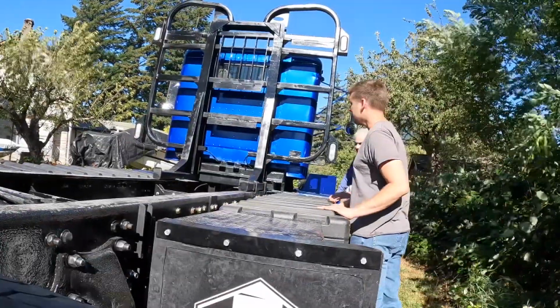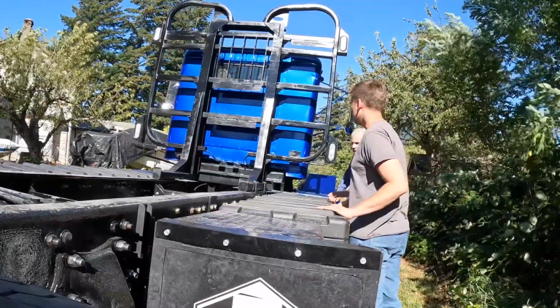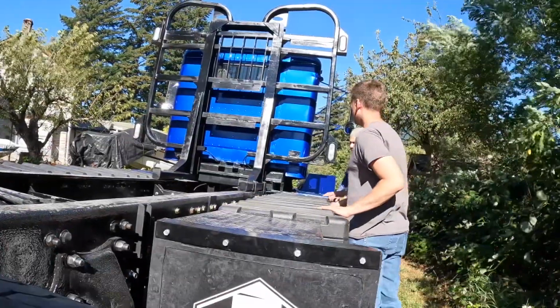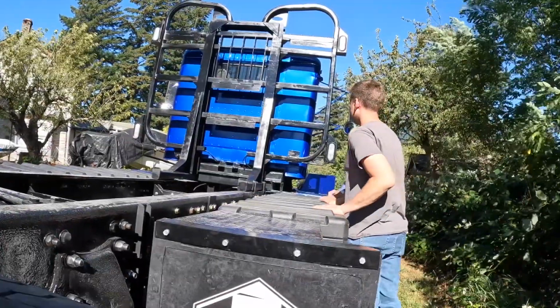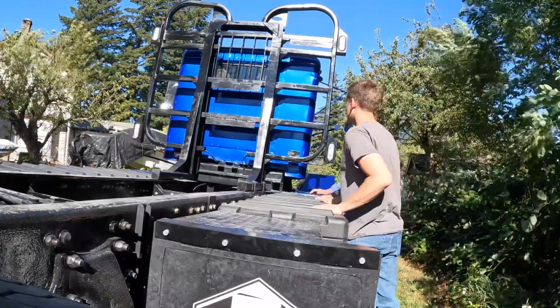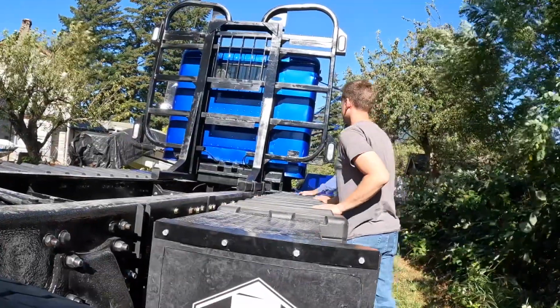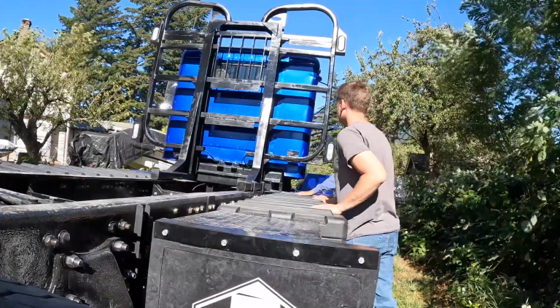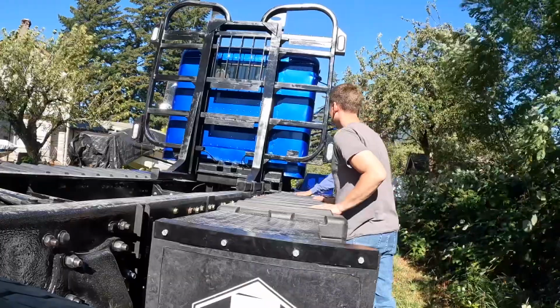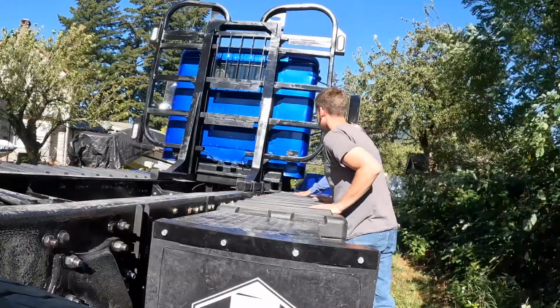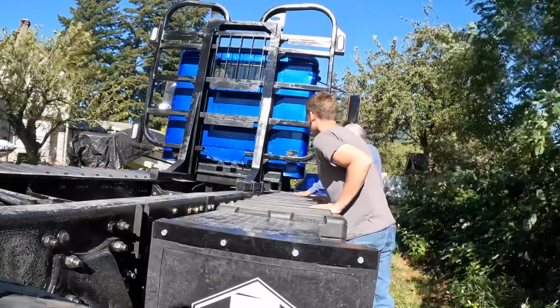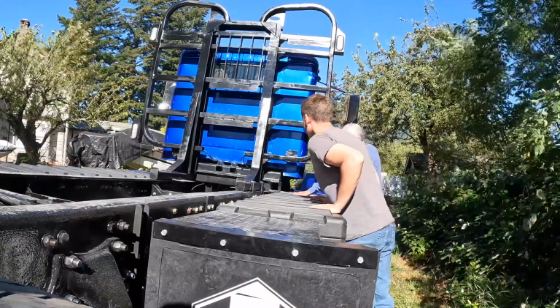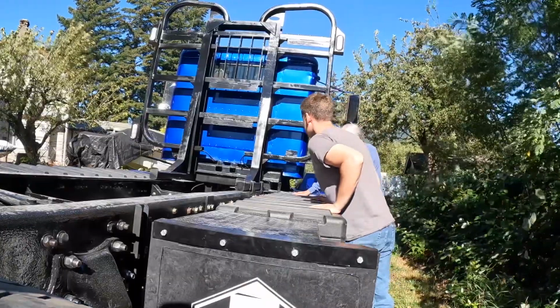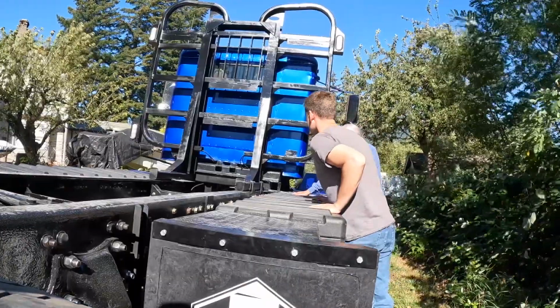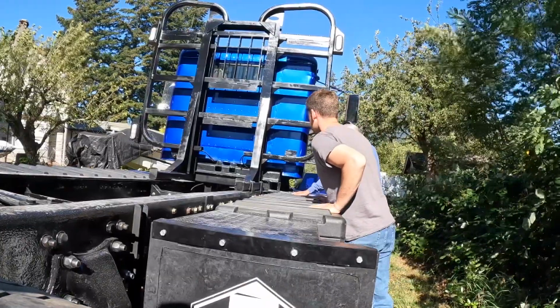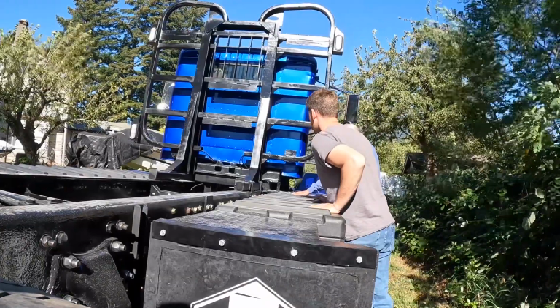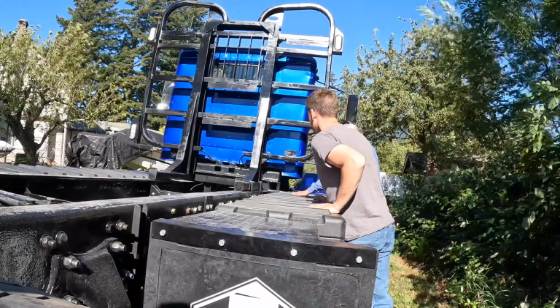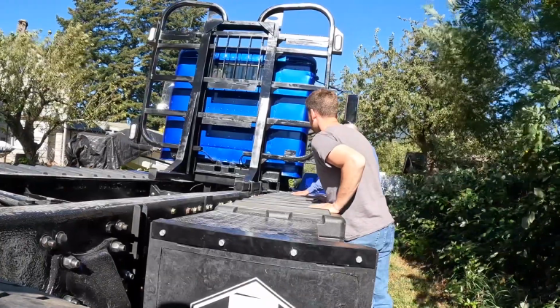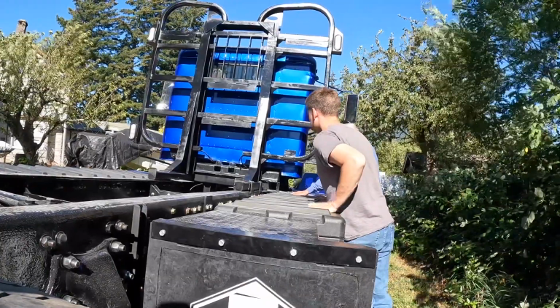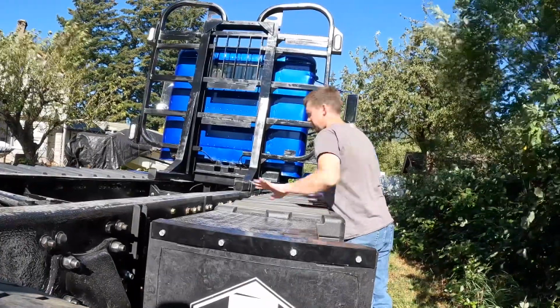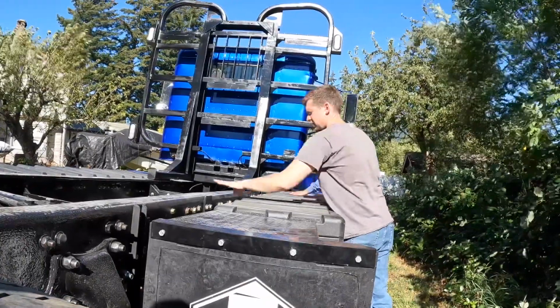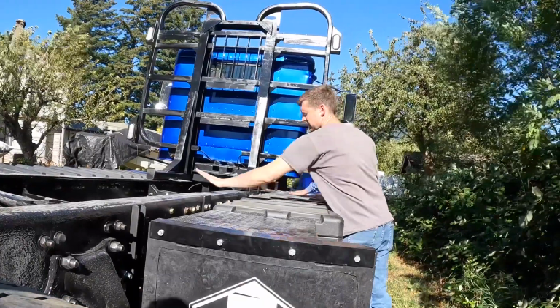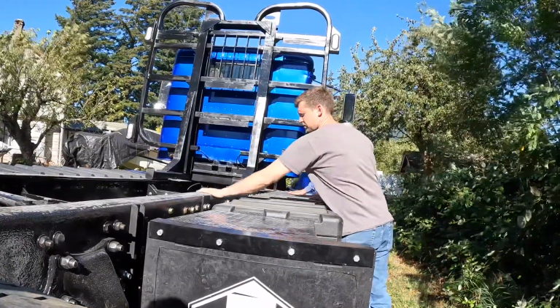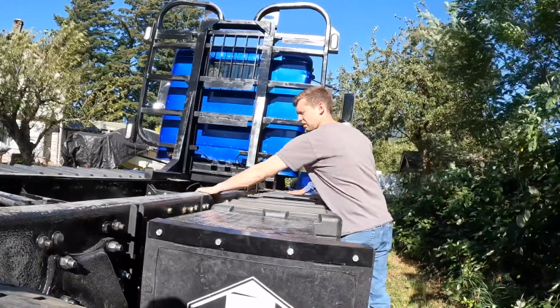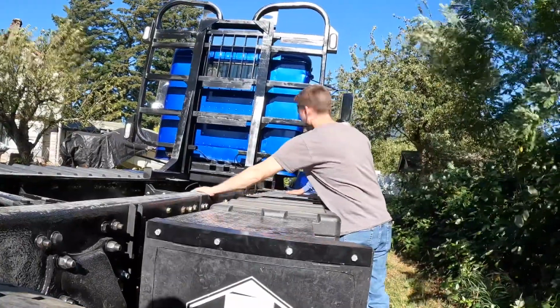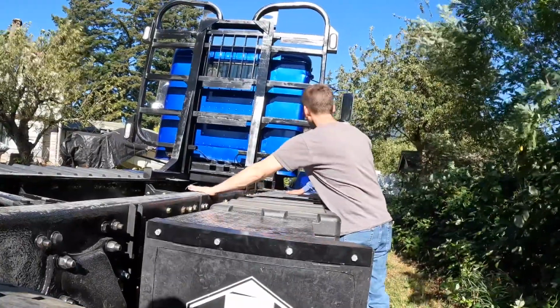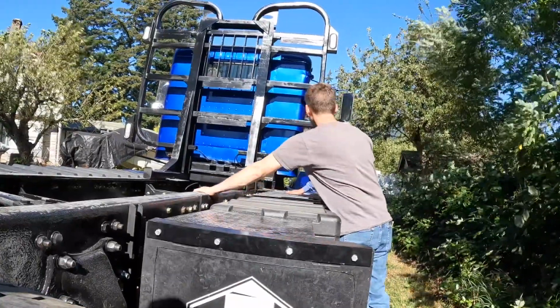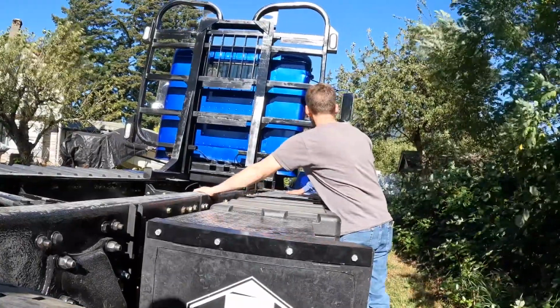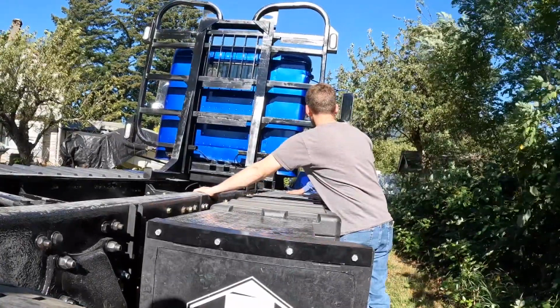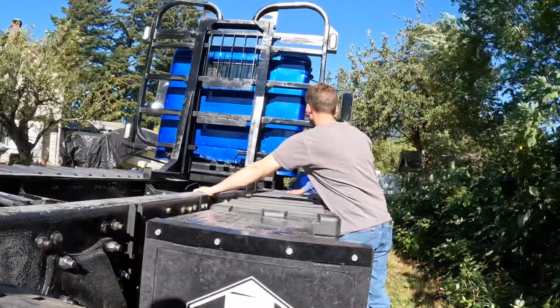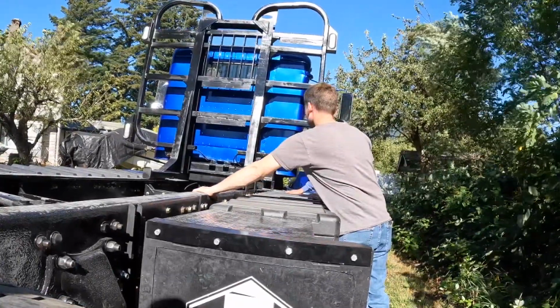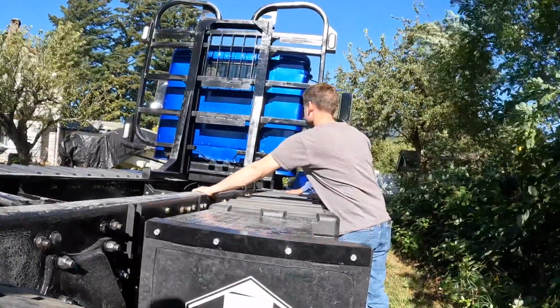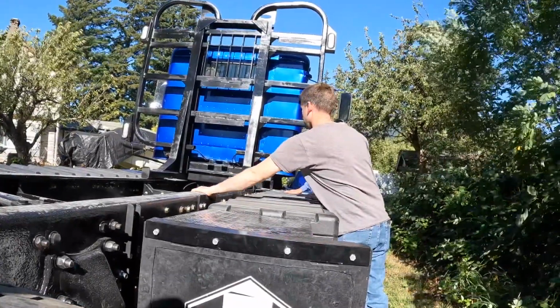This truck is brand new from the frame rails off. Everything that's not blue is new.